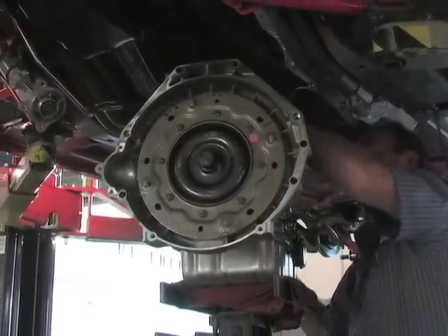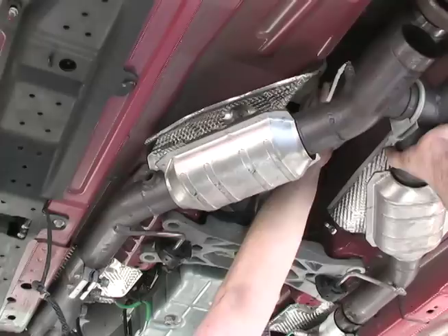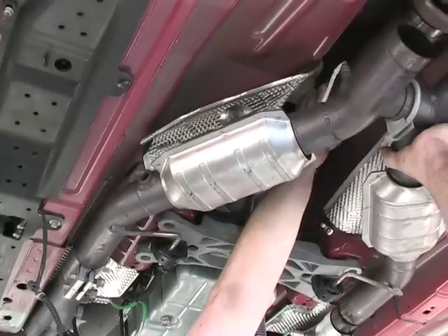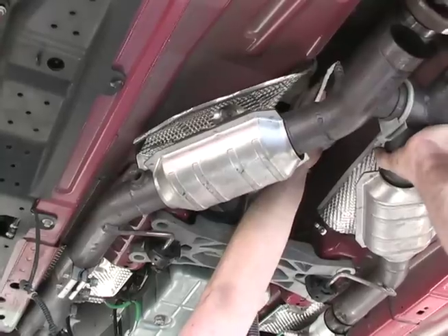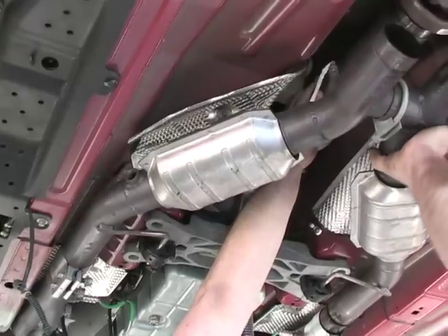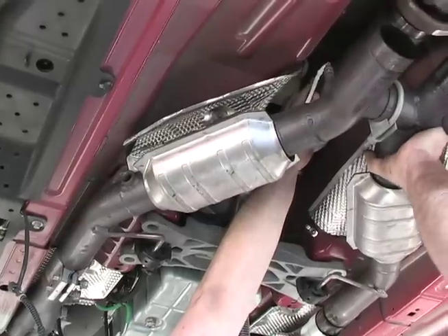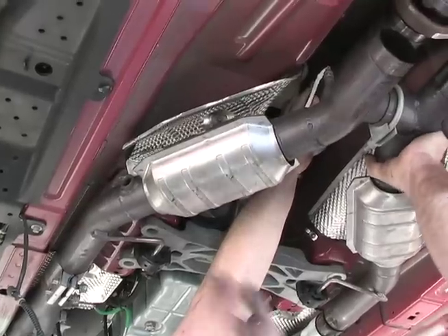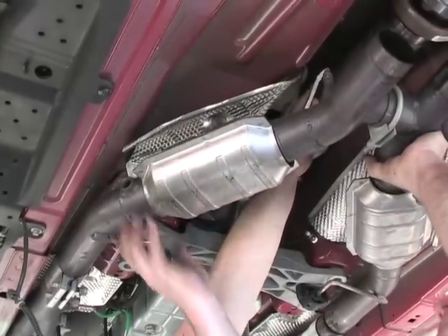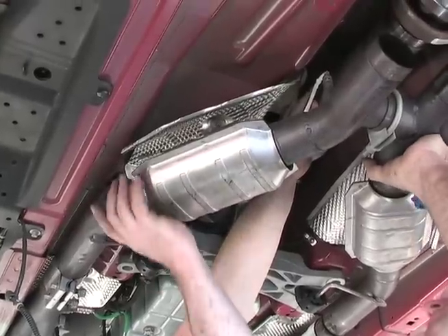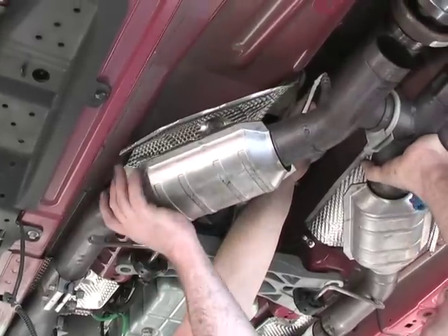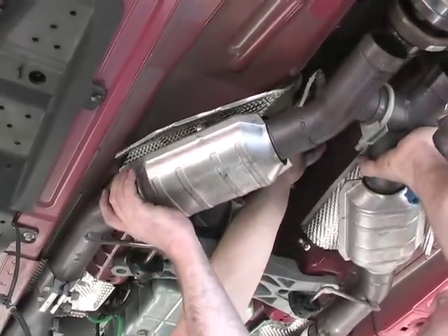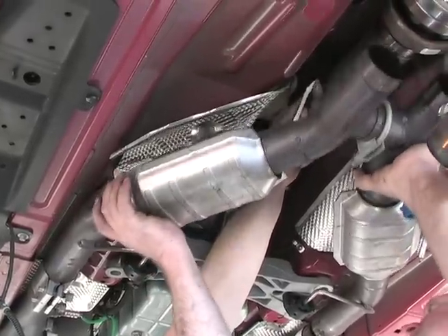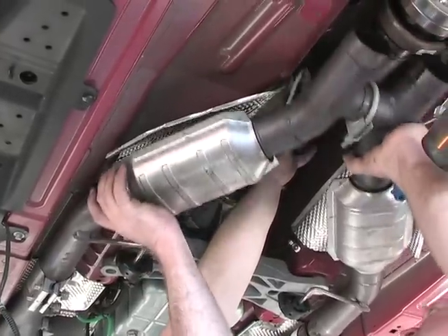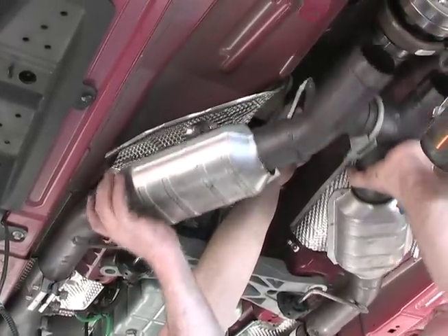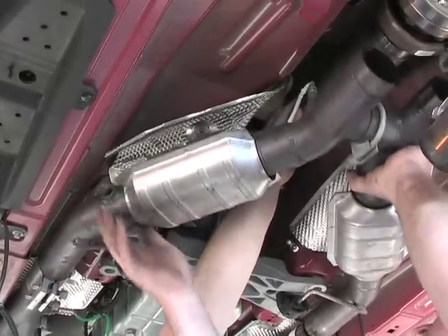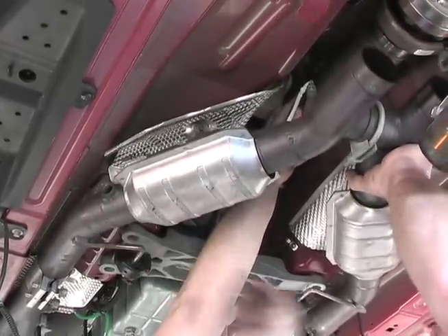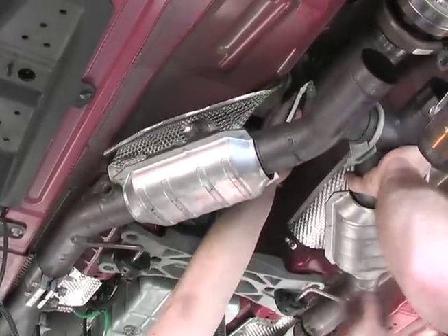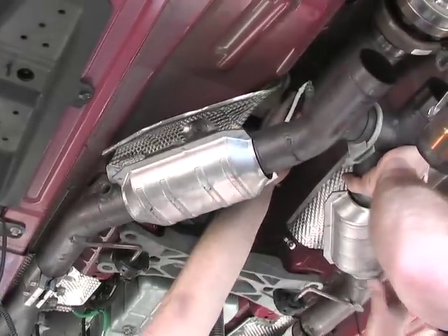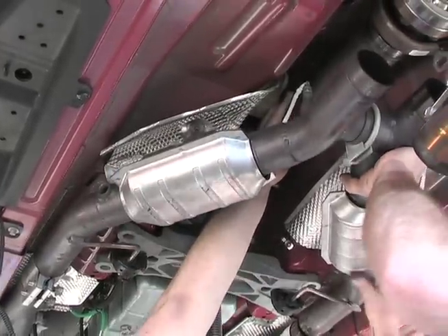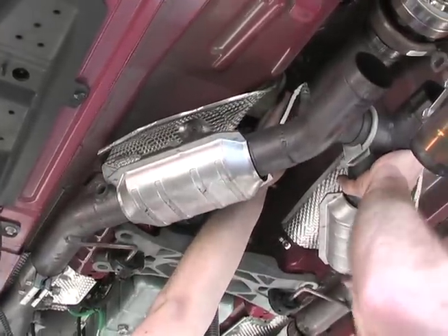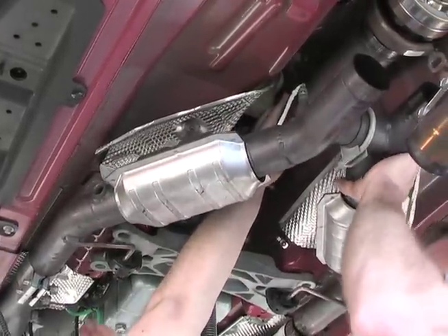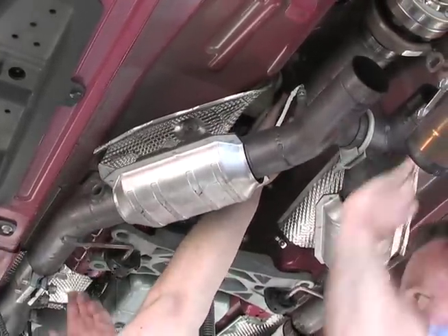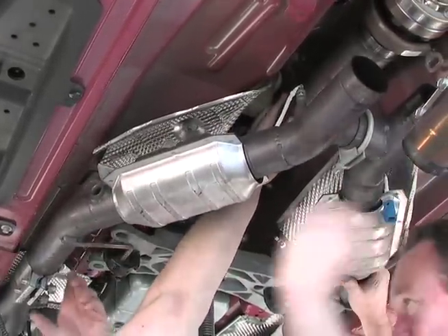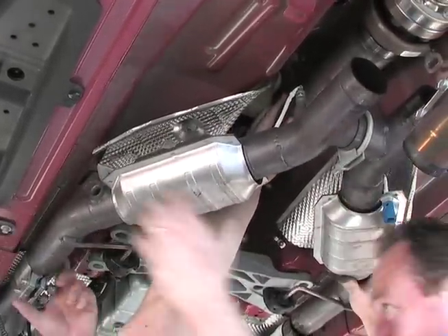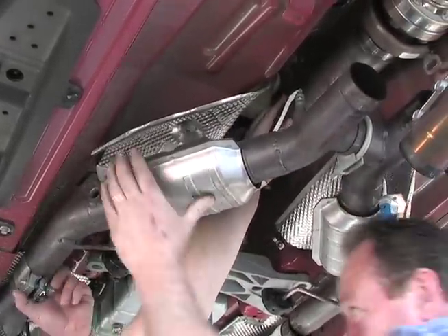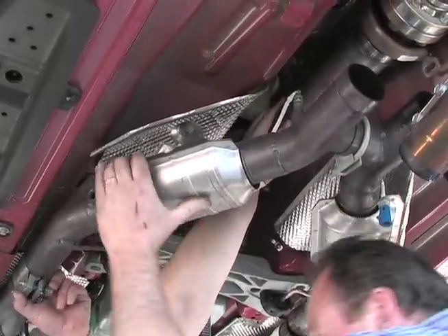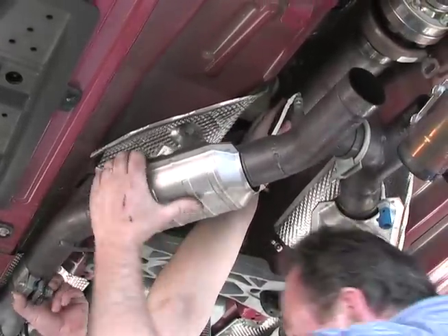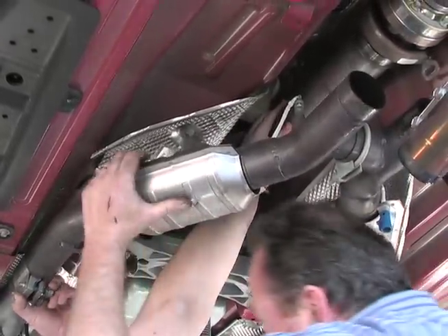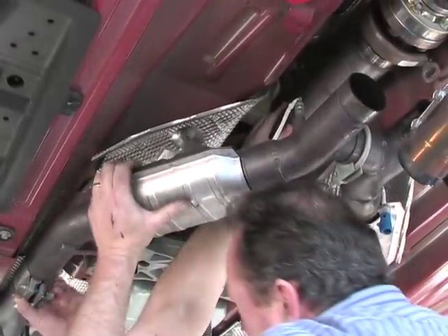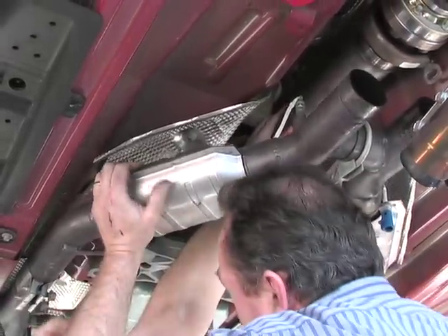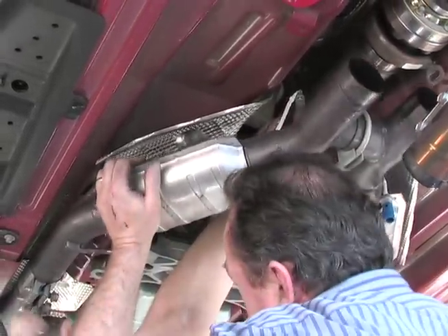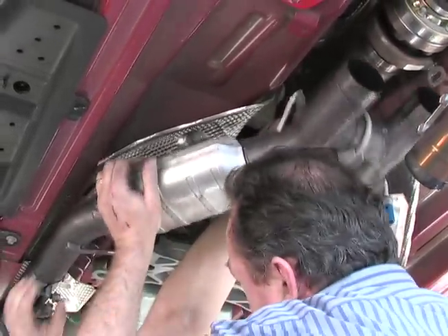We reinstalled the driveshaft and exhaust and wiped our hands off. We were ready to go.